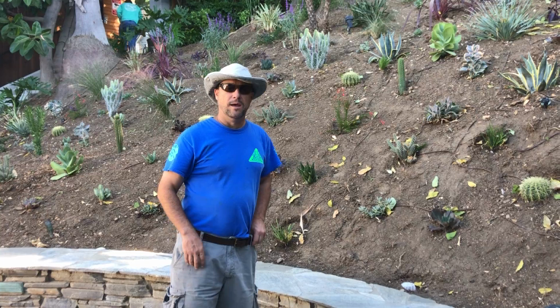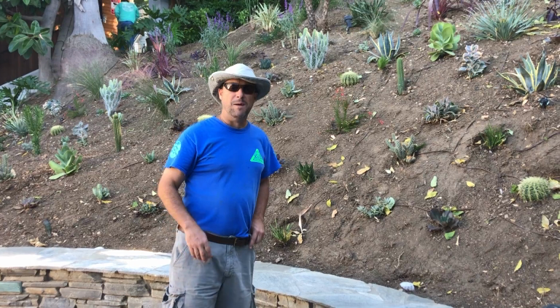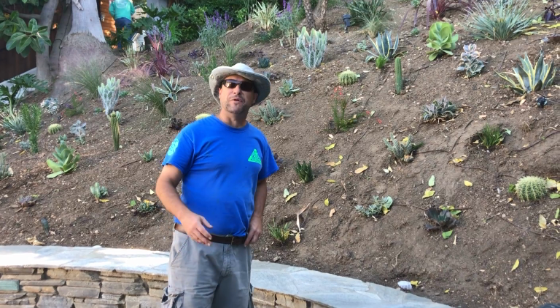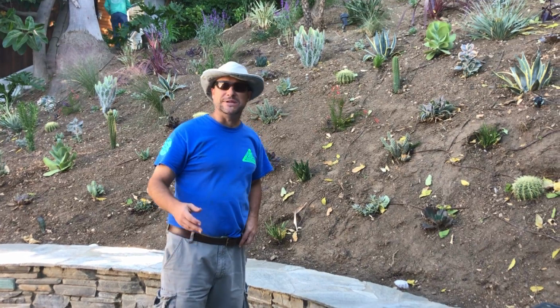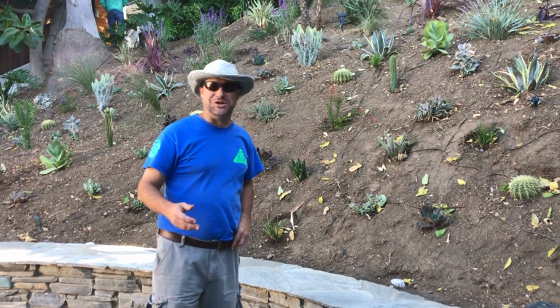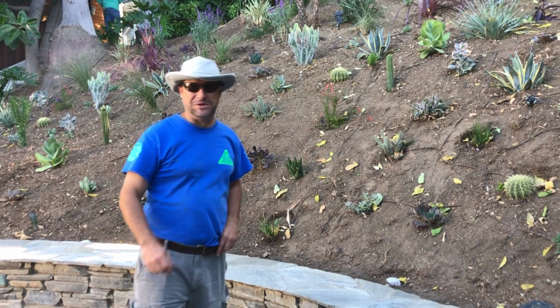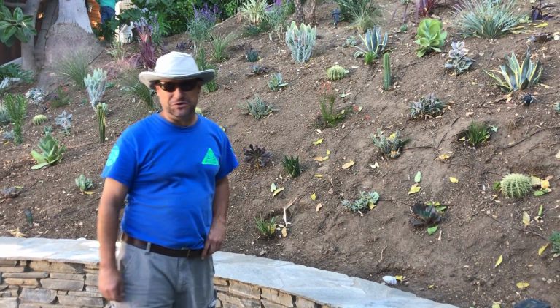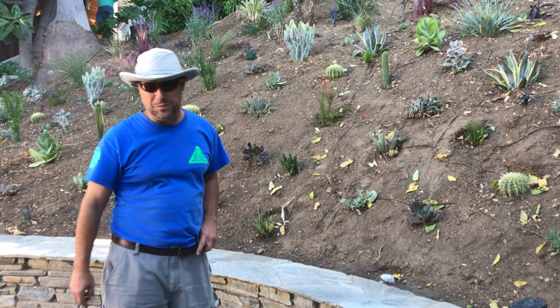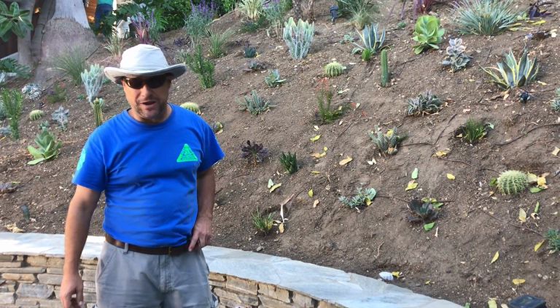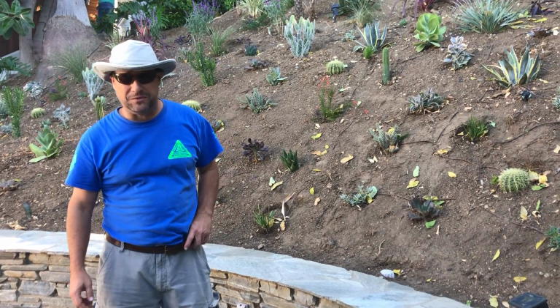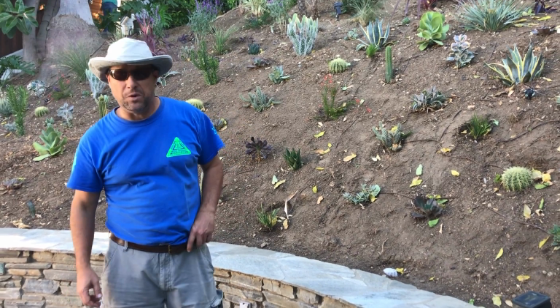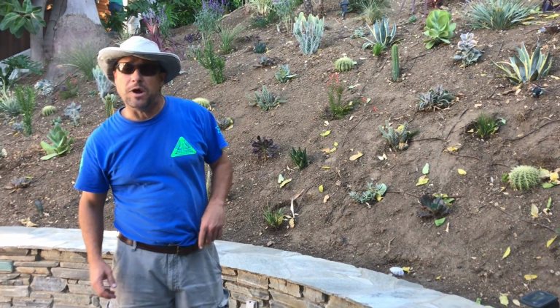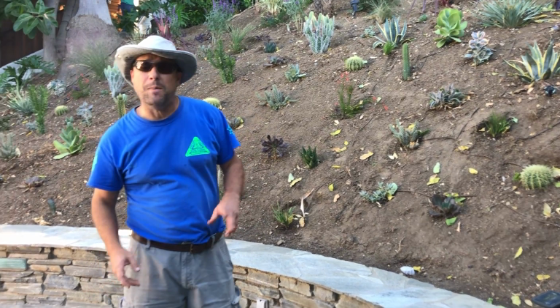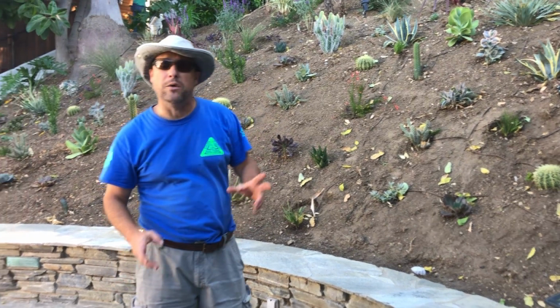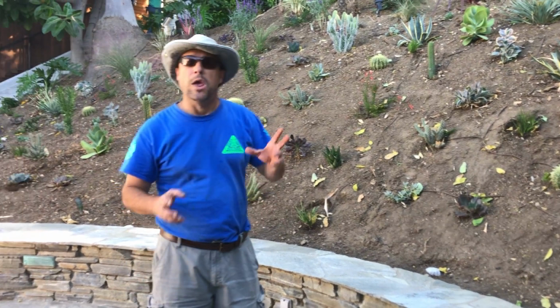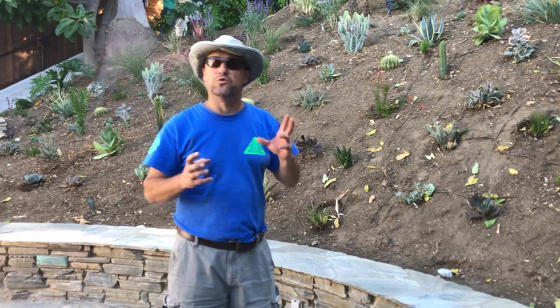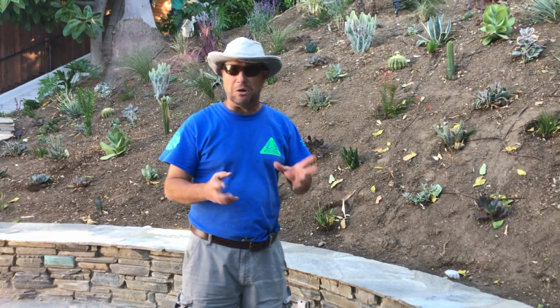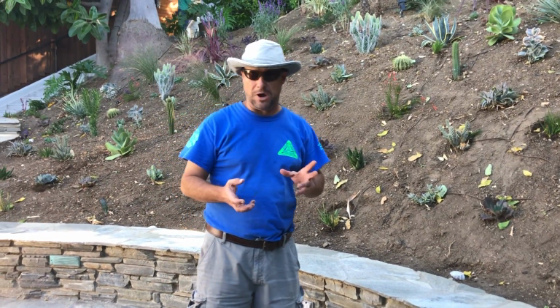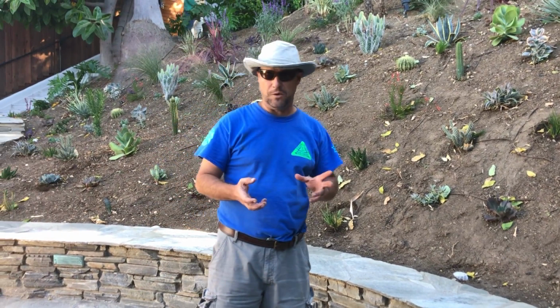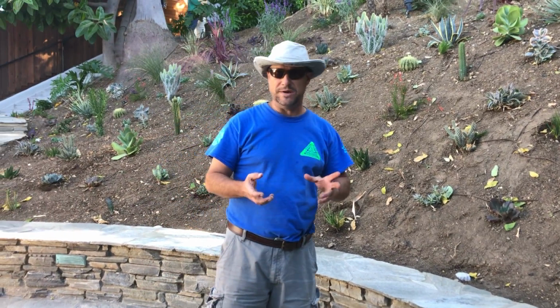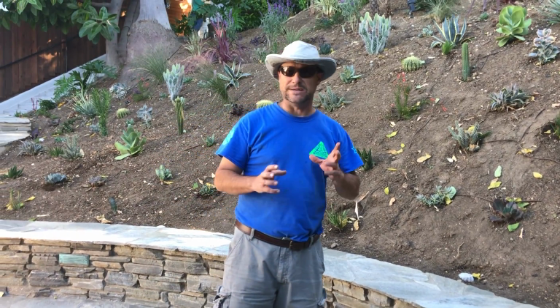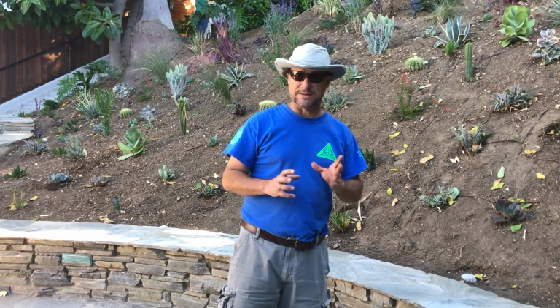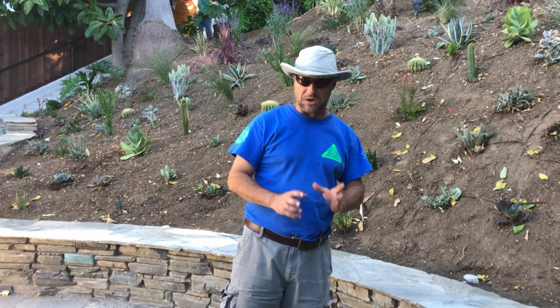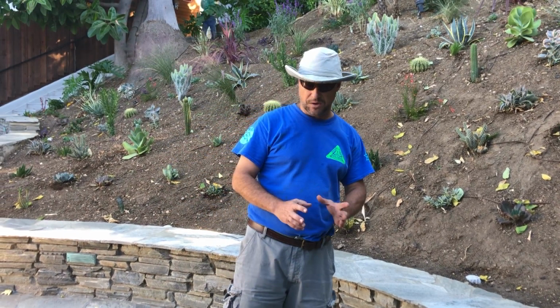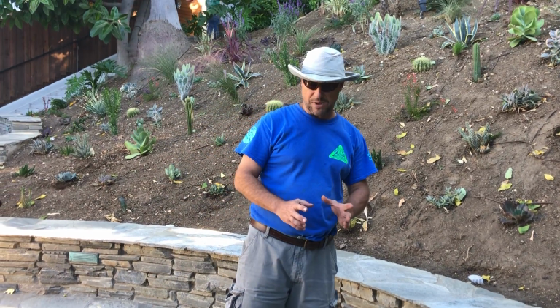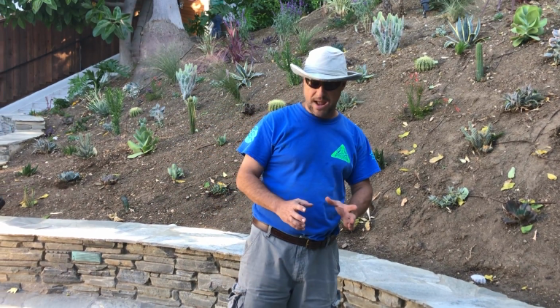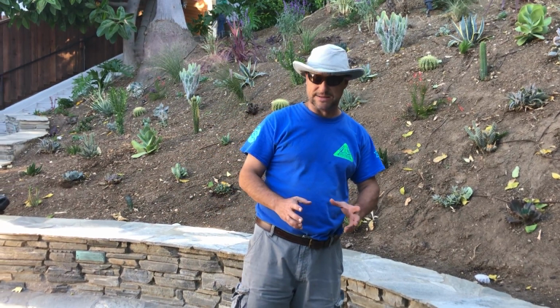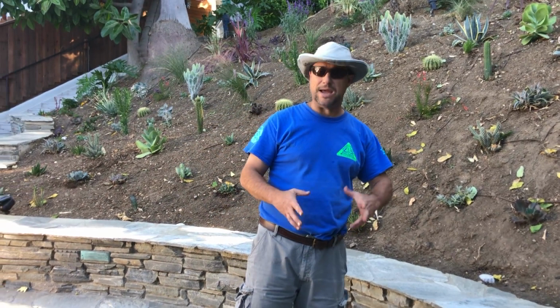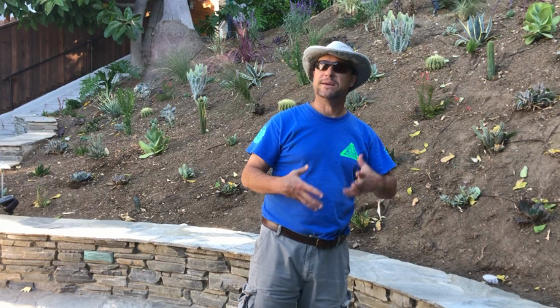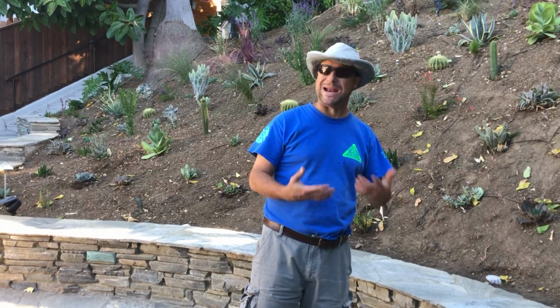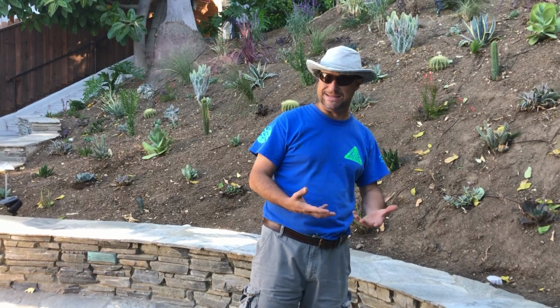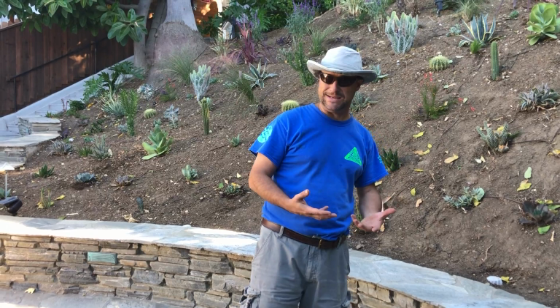Hi my friends, it's James here with Dreamscape. I want to talk about drought-tolerant succulent plants and cactuses.